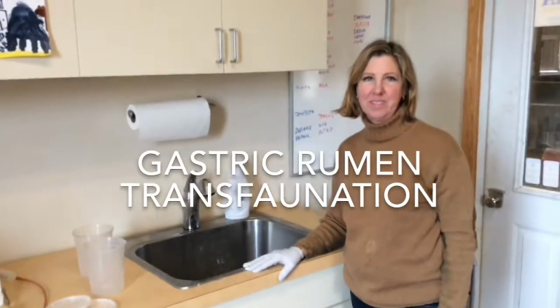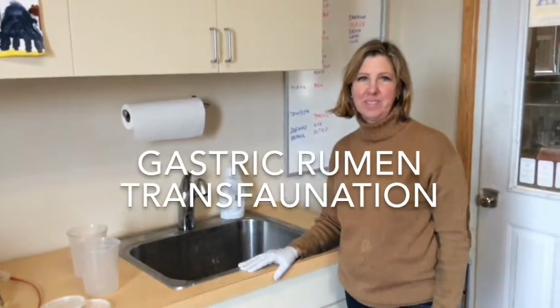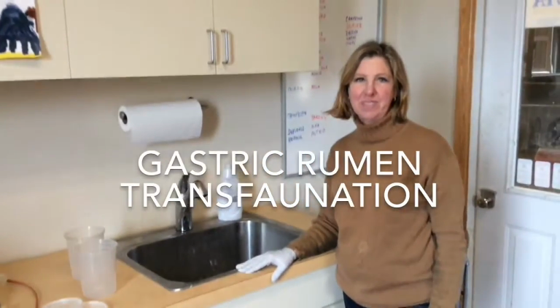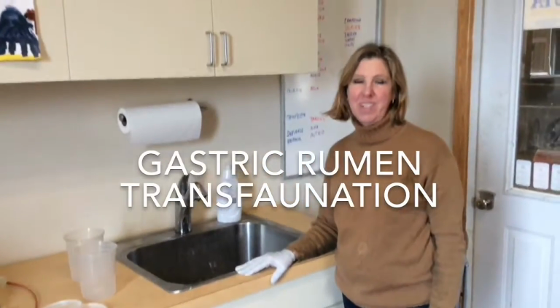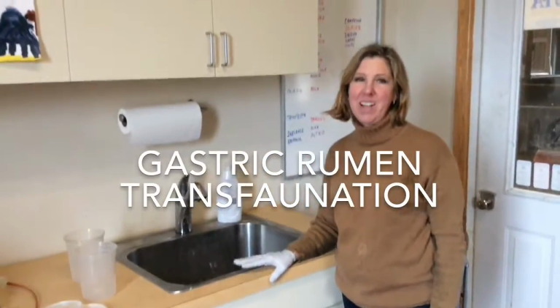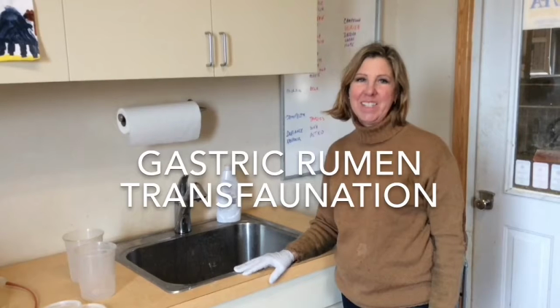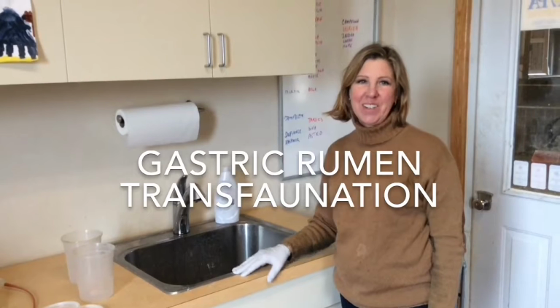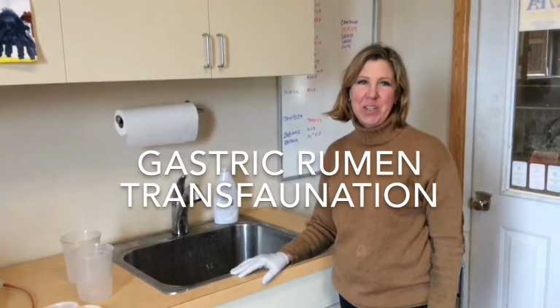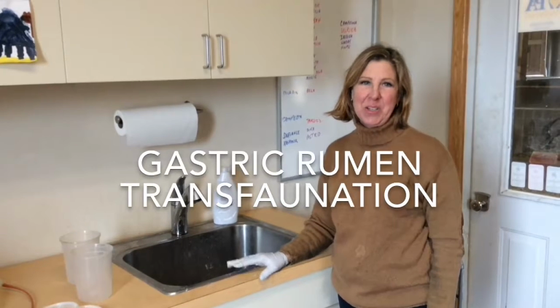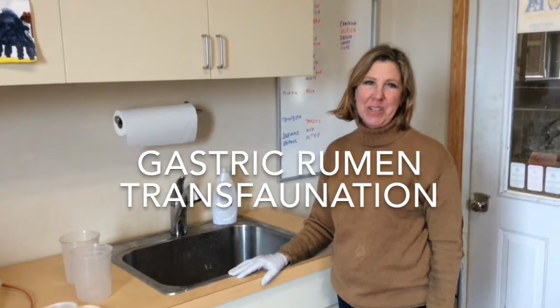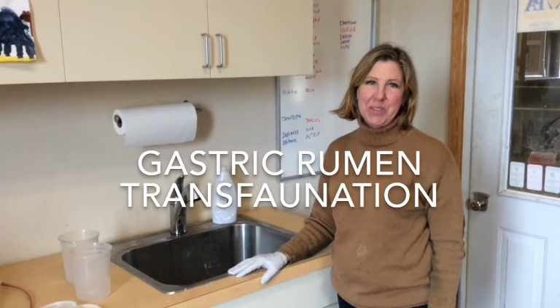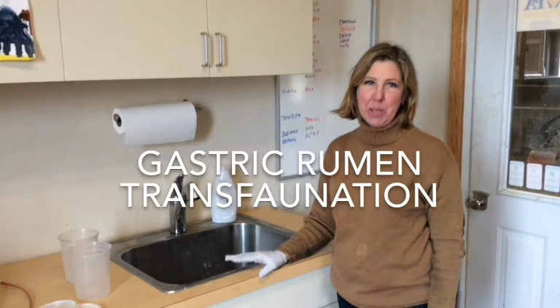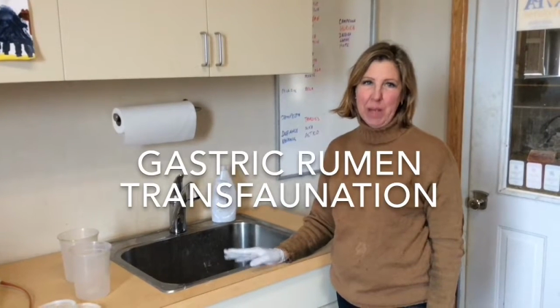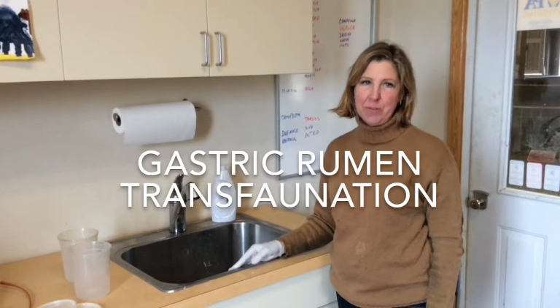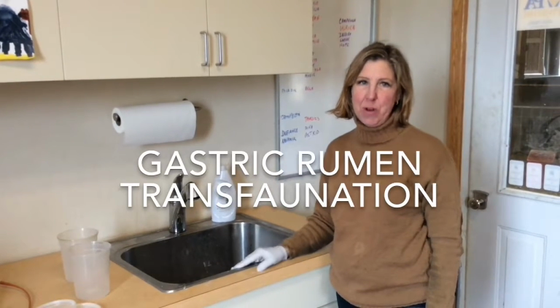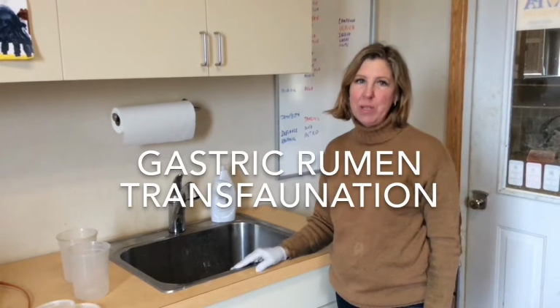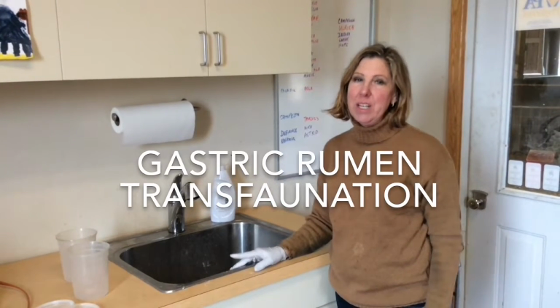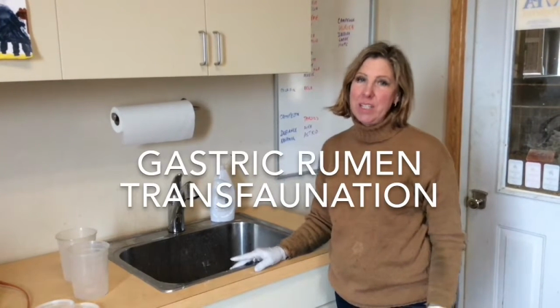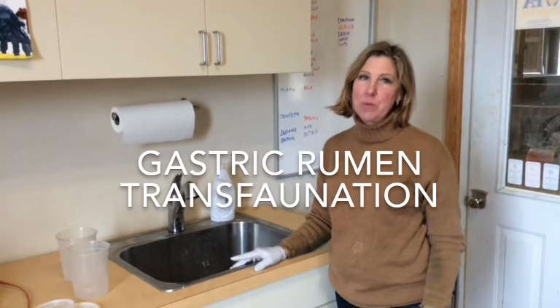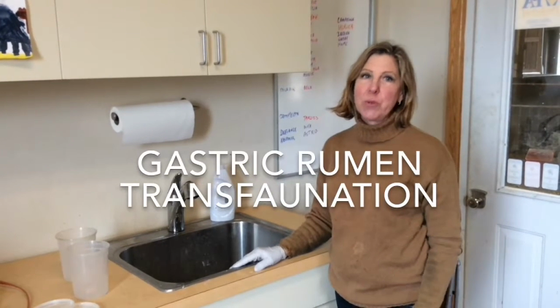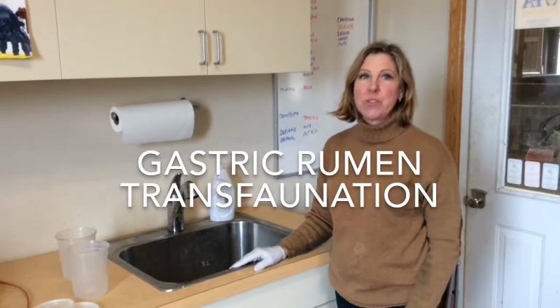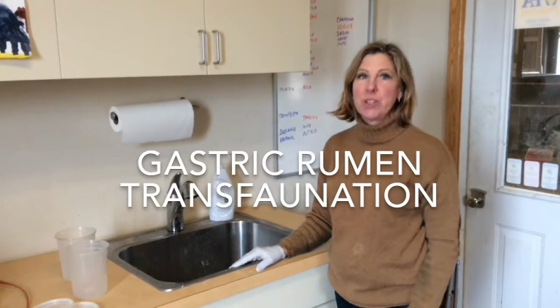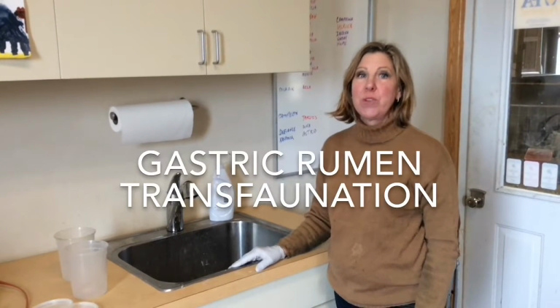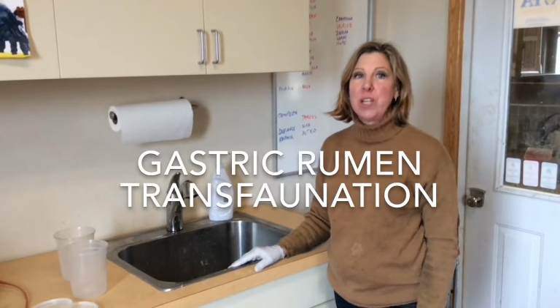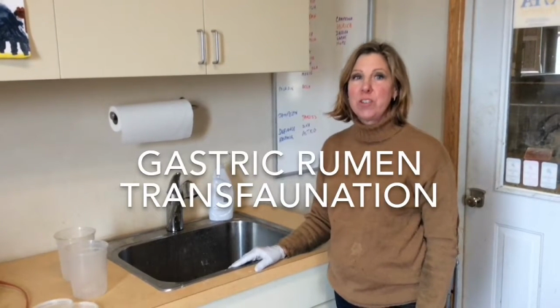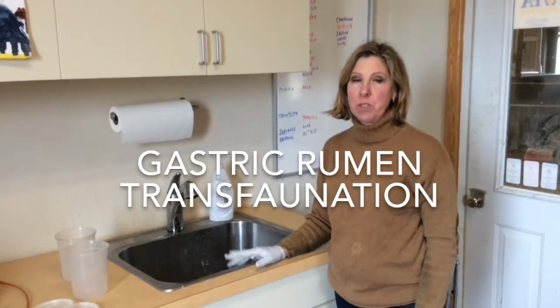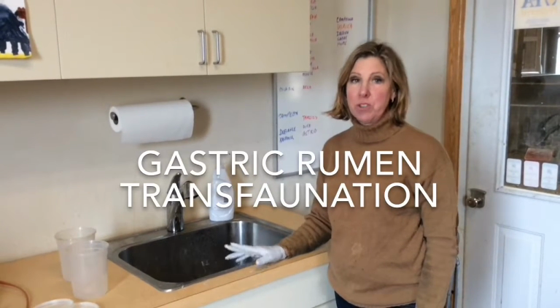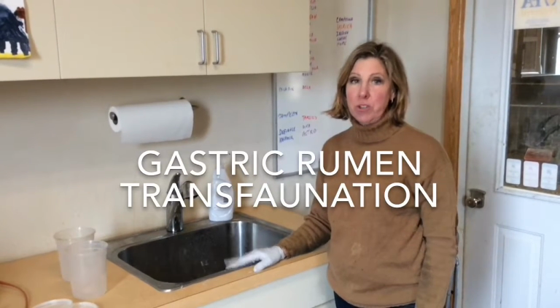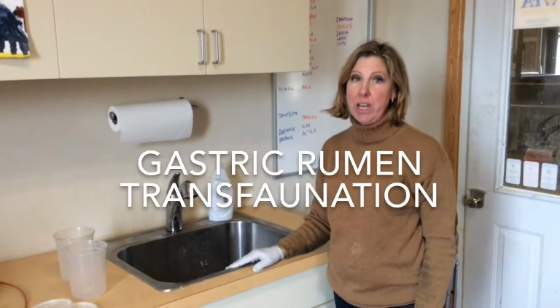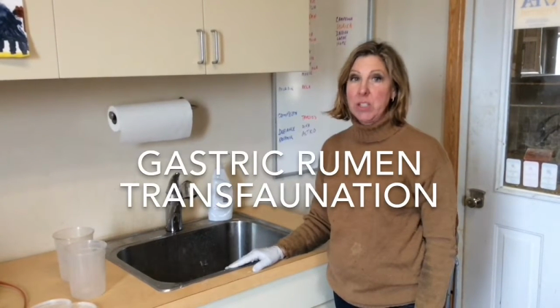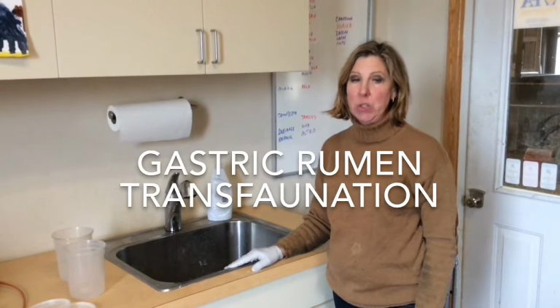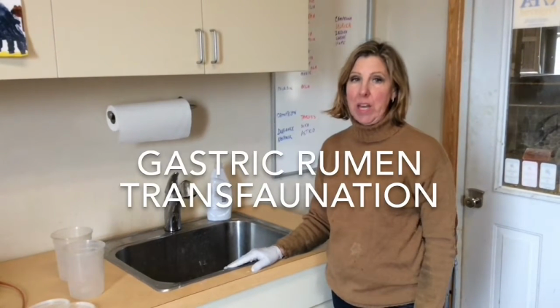Hi, it's Sarah here at Long Acres Alpaca Farm. Today we're doing transplantation. I'm going to show you how to do that.